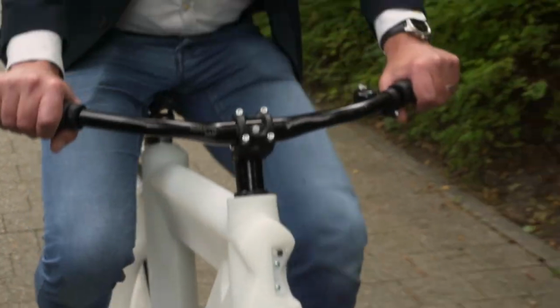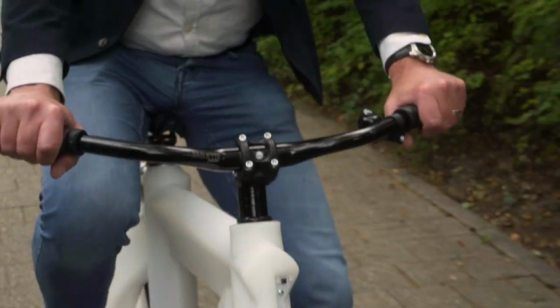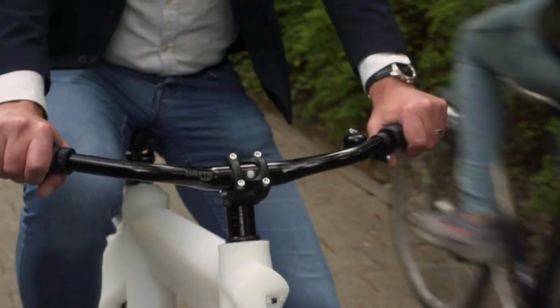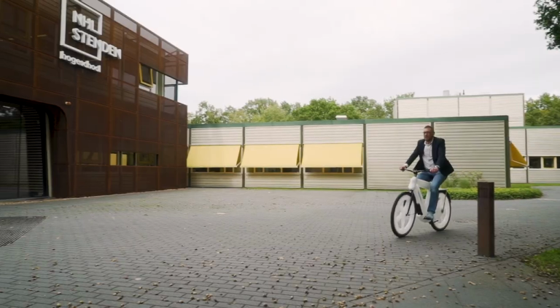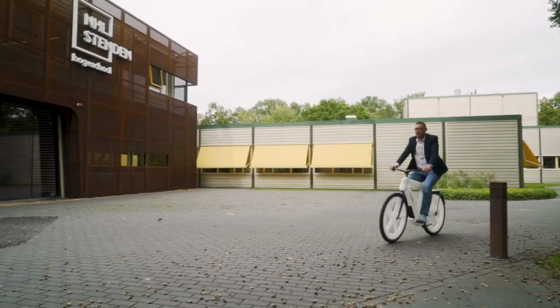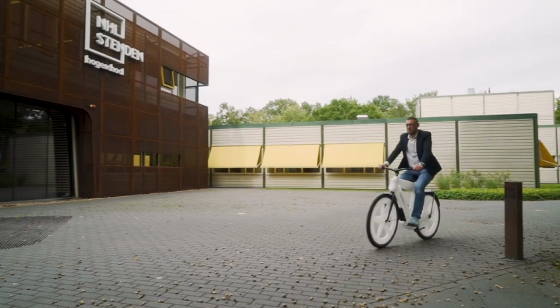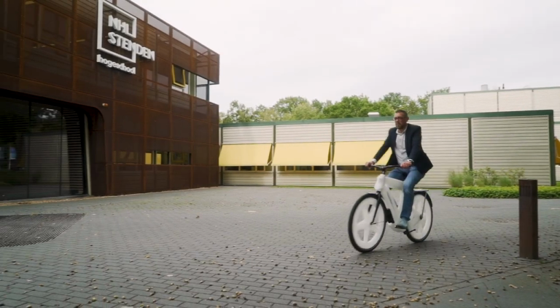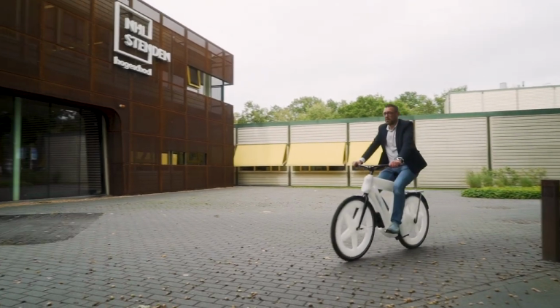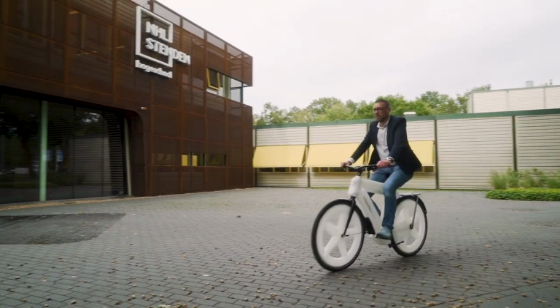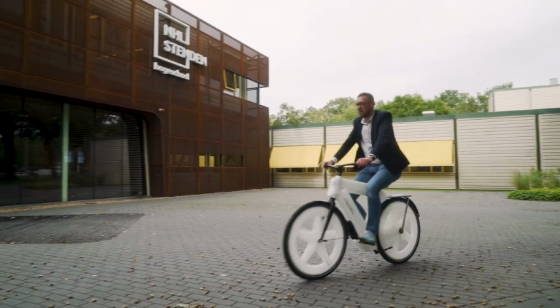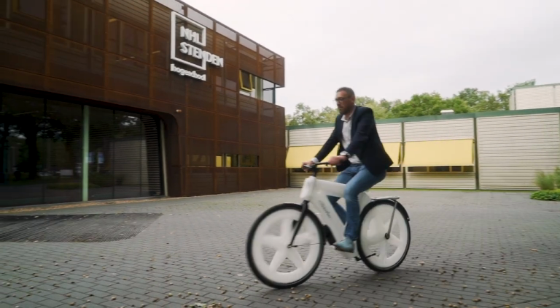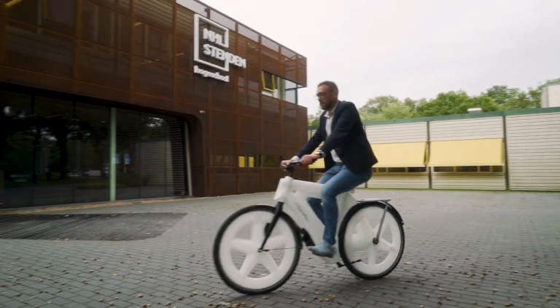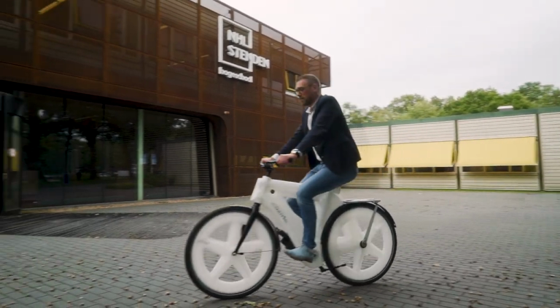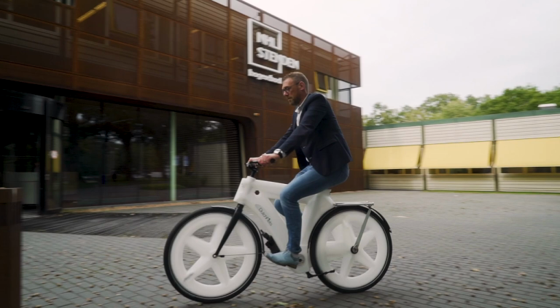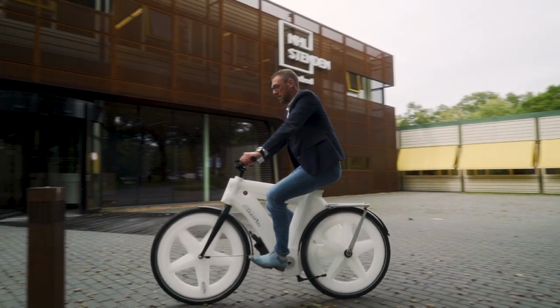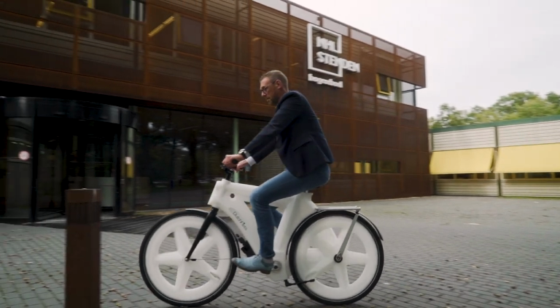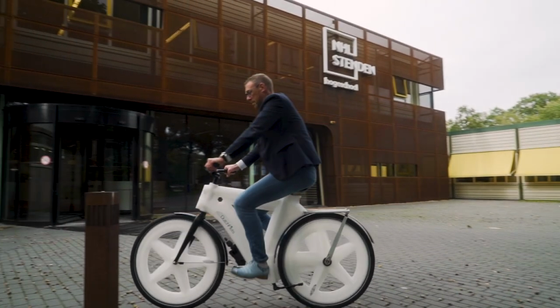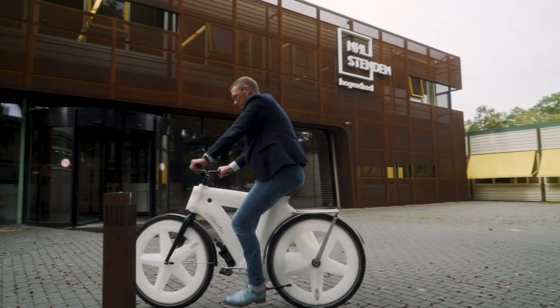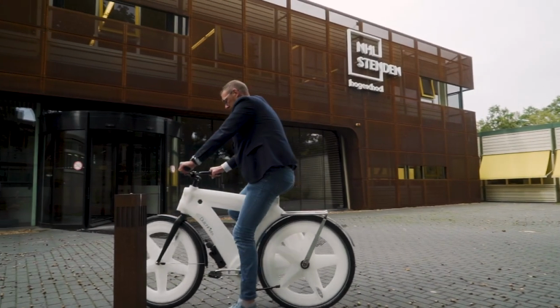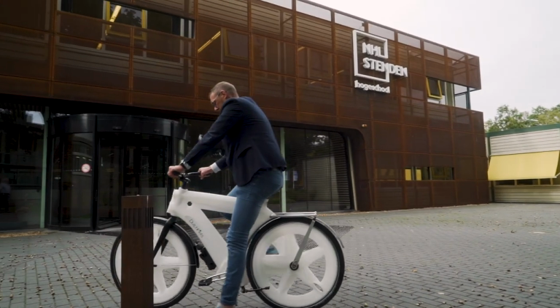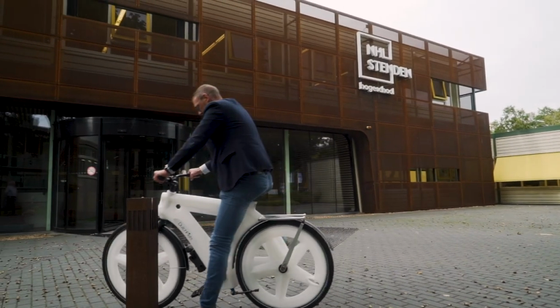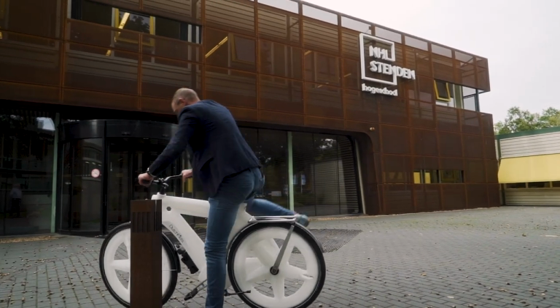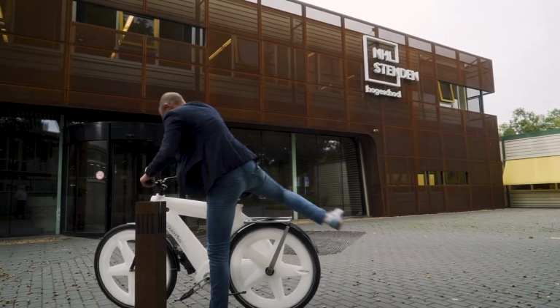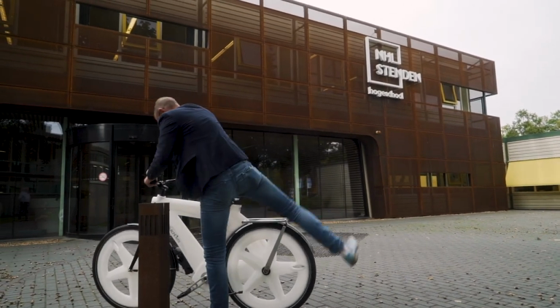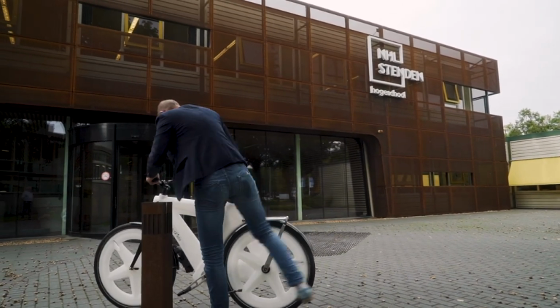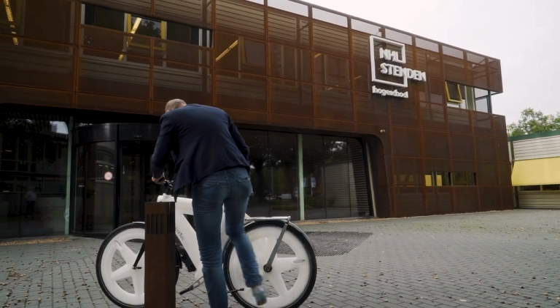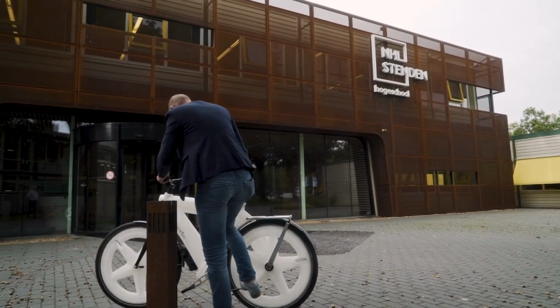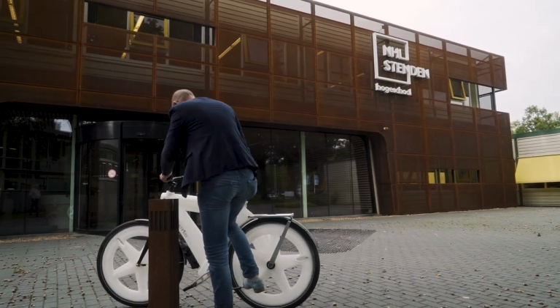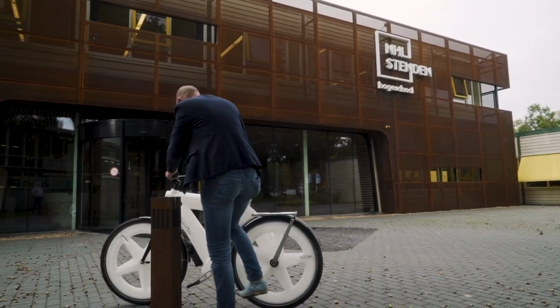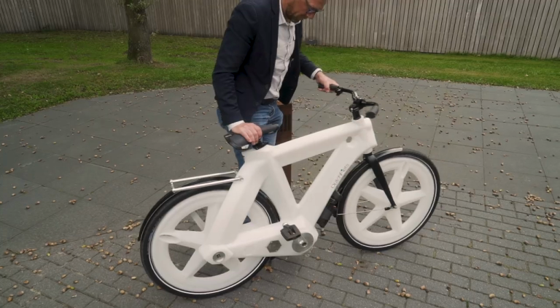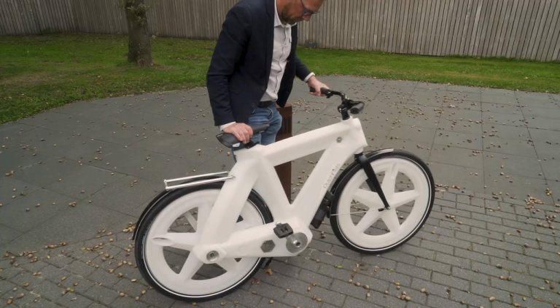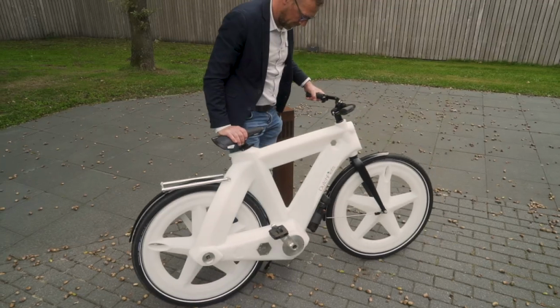I got this bike from Dutch Fietz, a Dutch company who, with the help of Jan Jager and others, made this bike from recycled plastic.